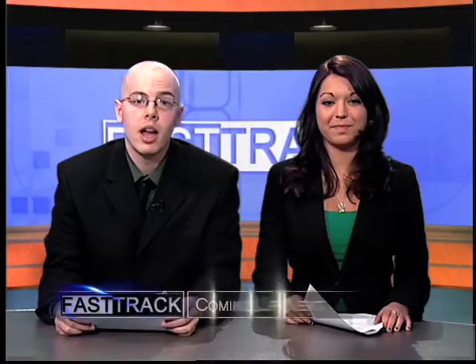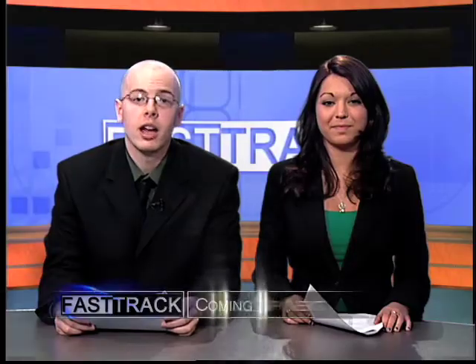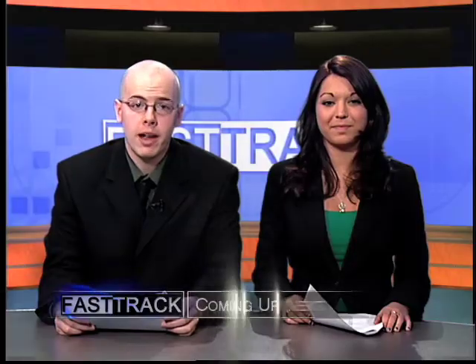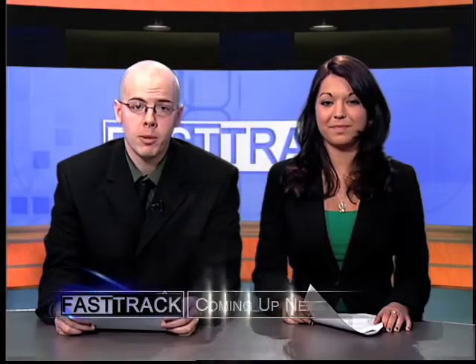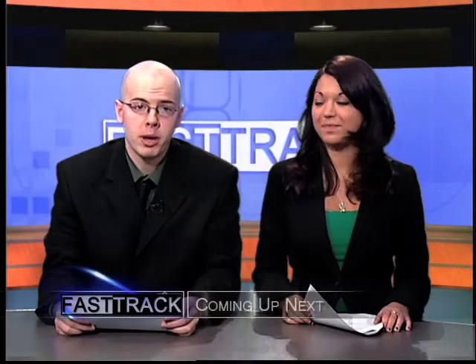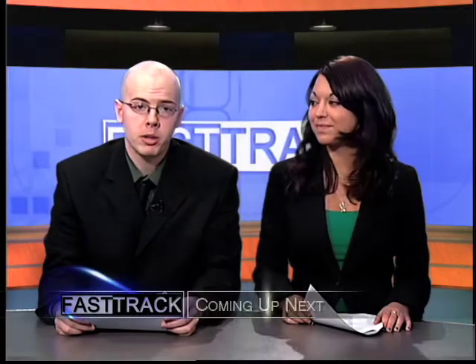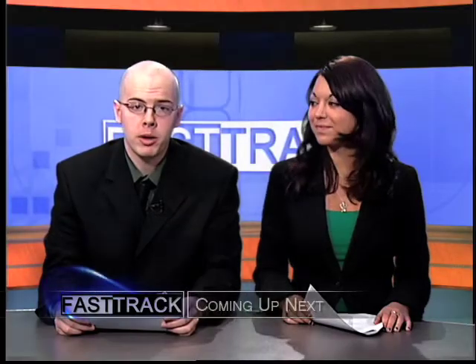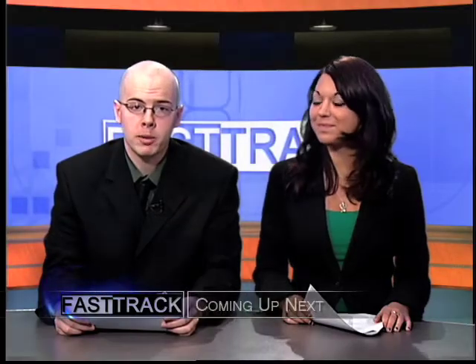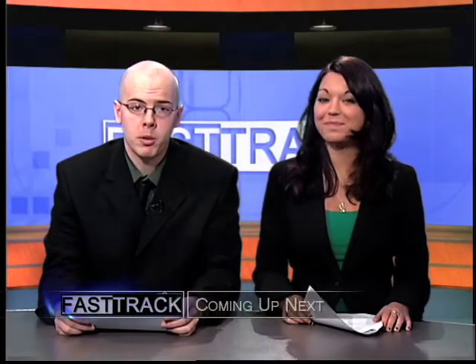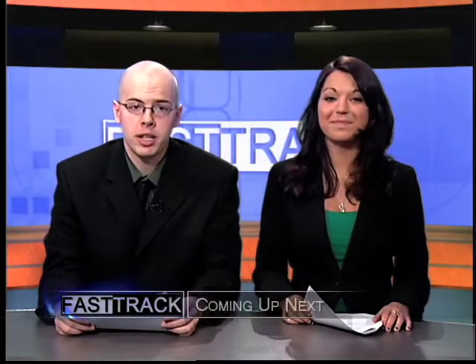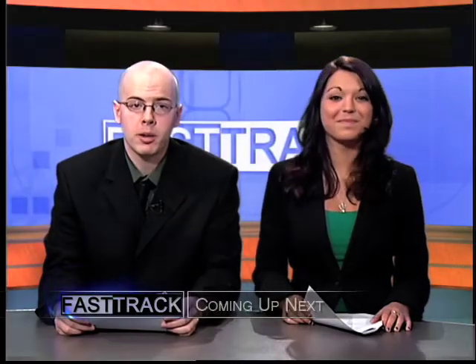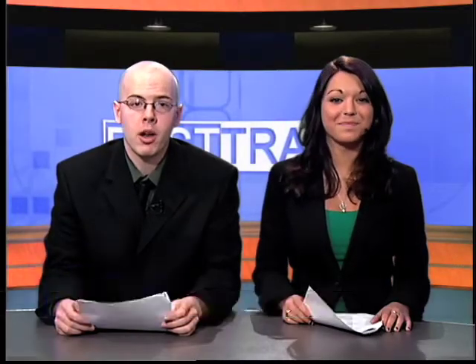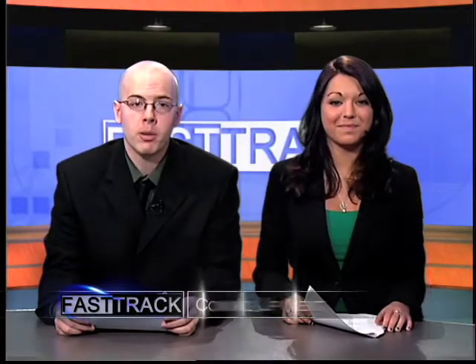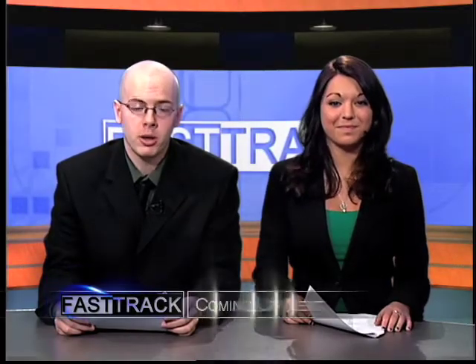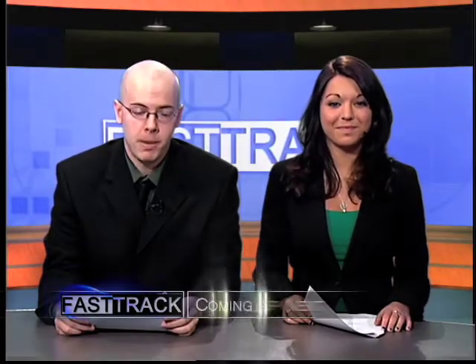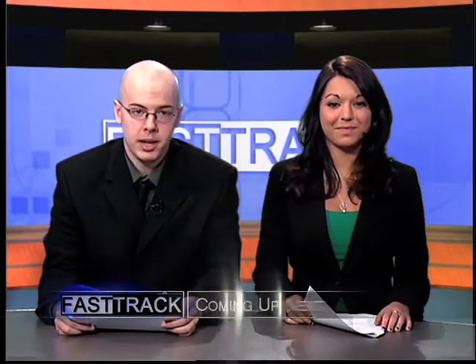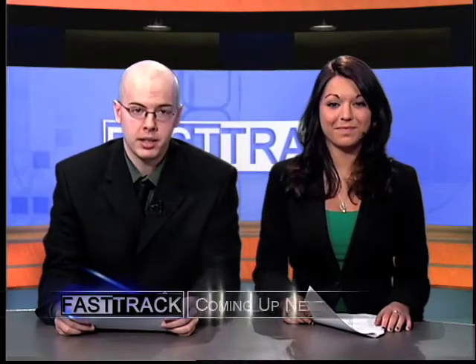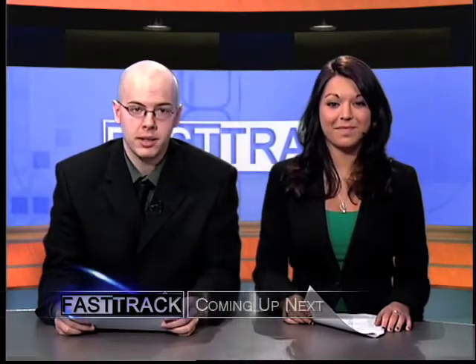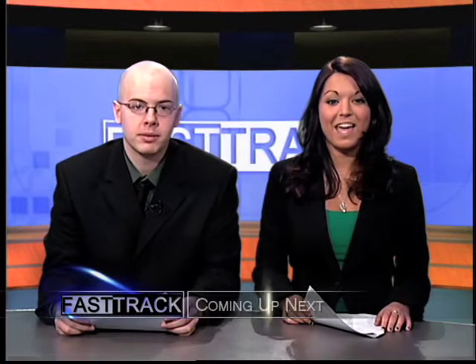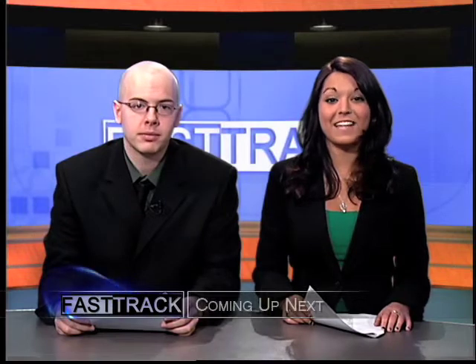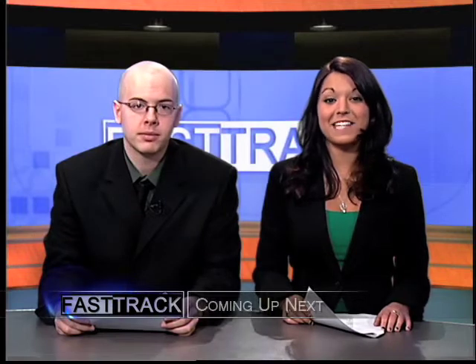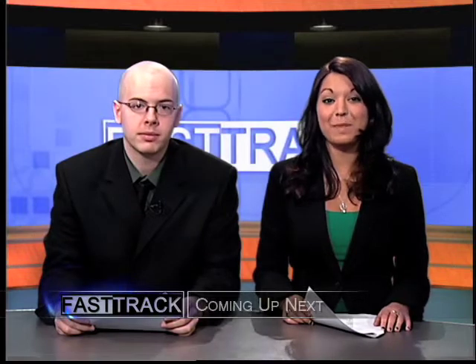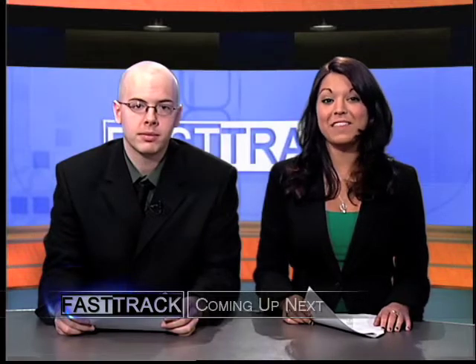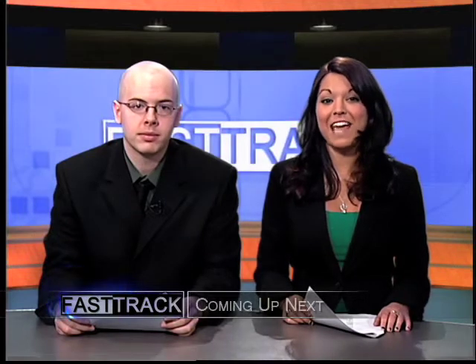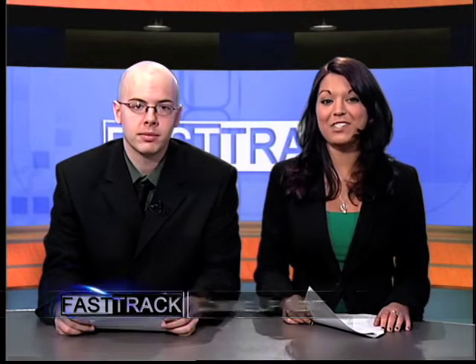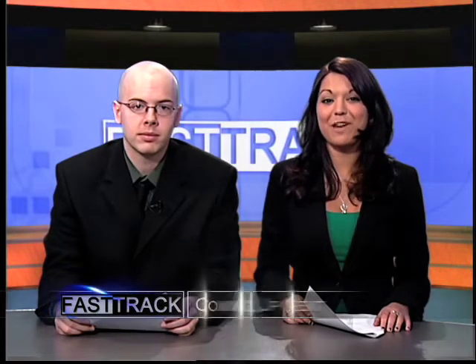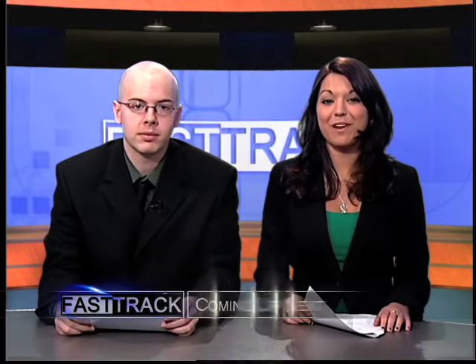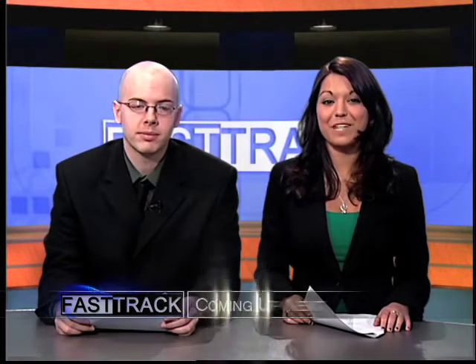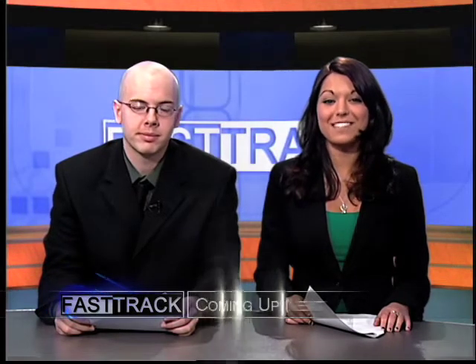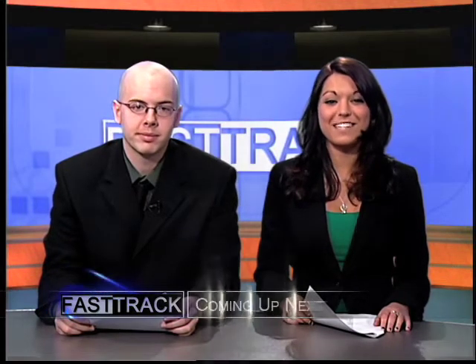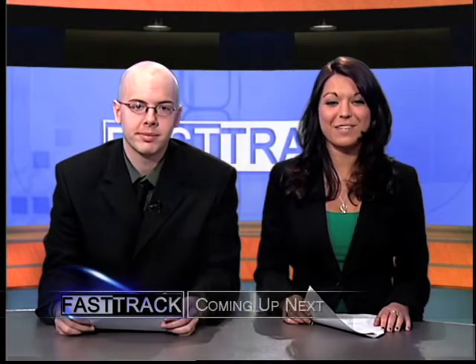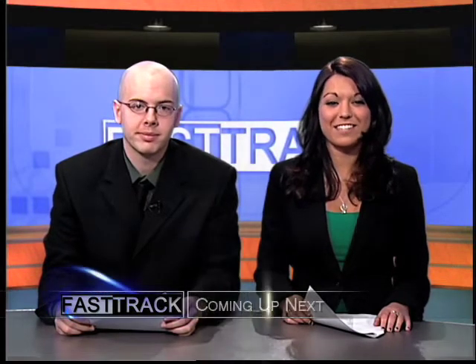After the break, we'll join our sports team with all the Purdue updates, and take a peek at the national weather update. Stay with us.